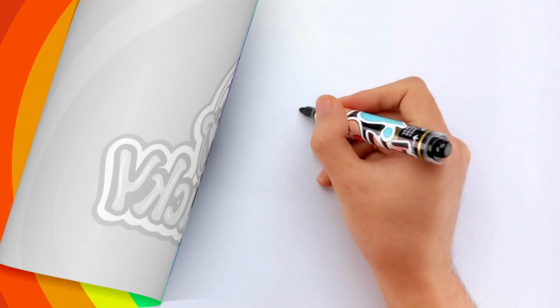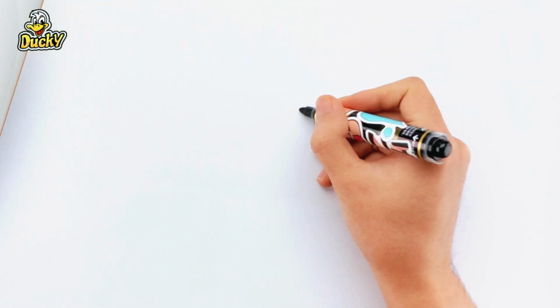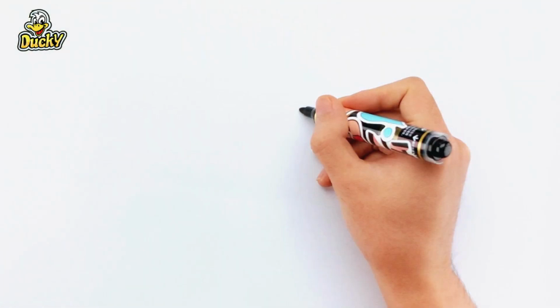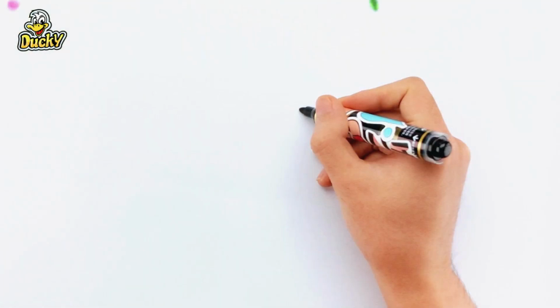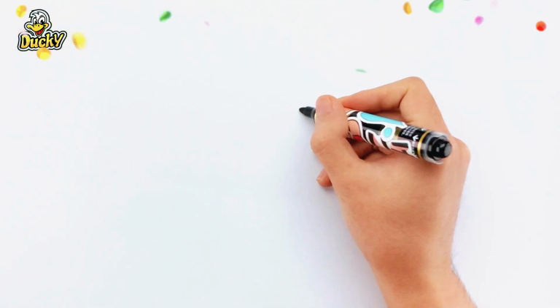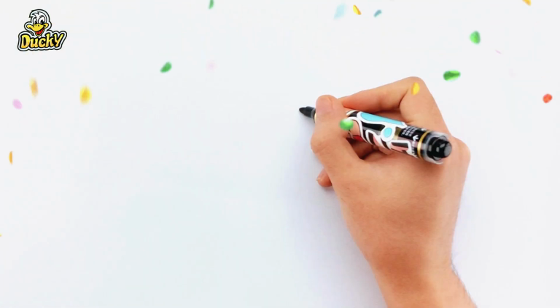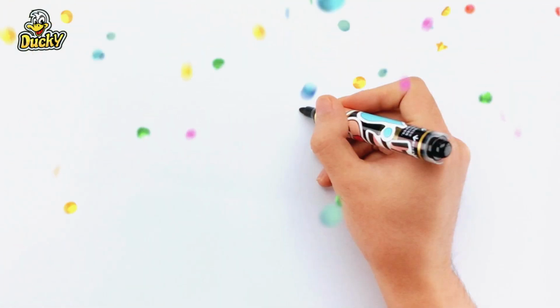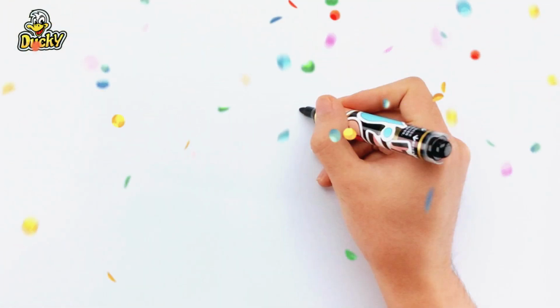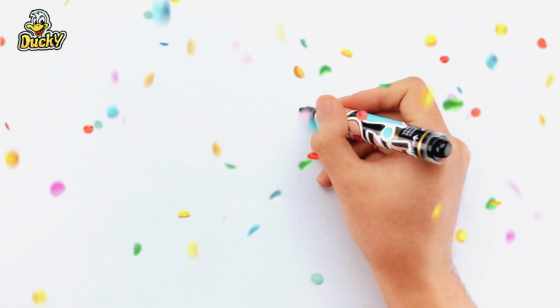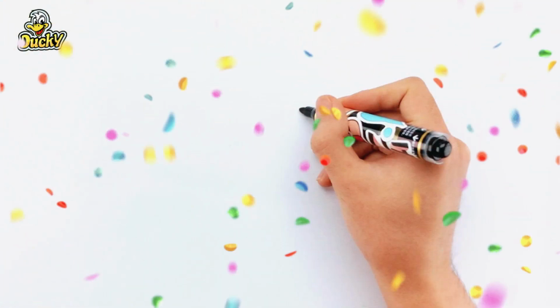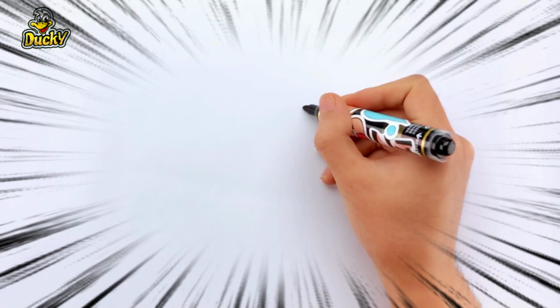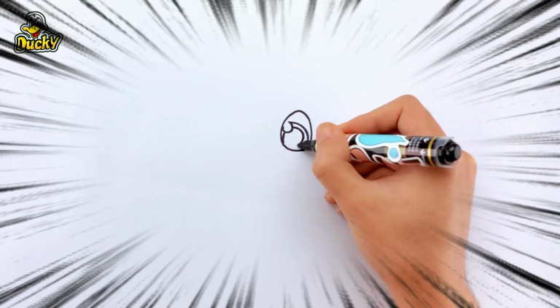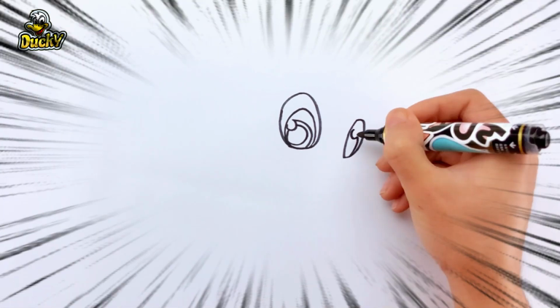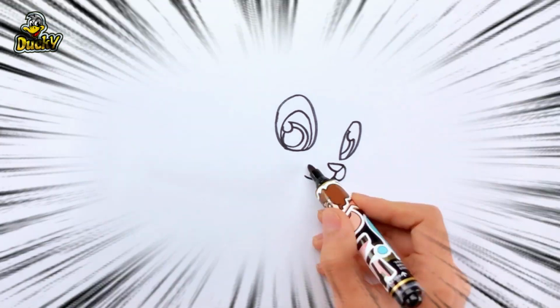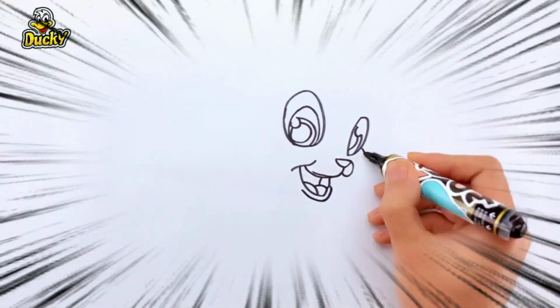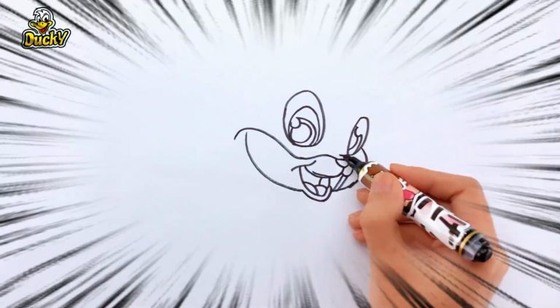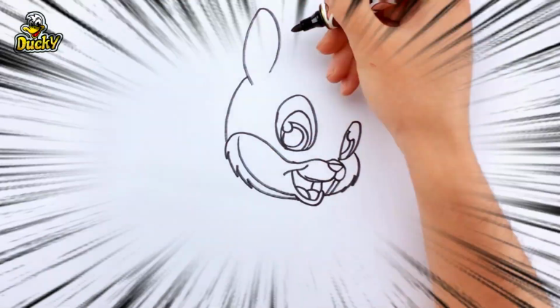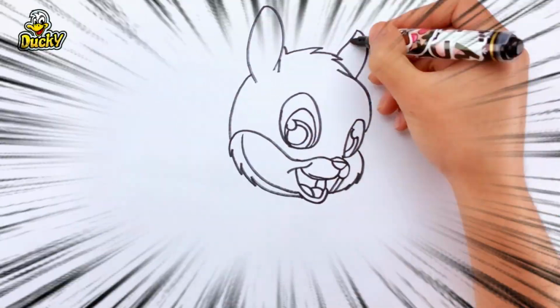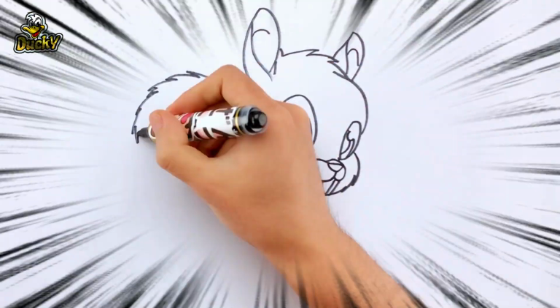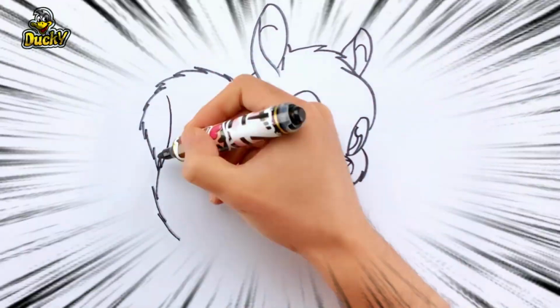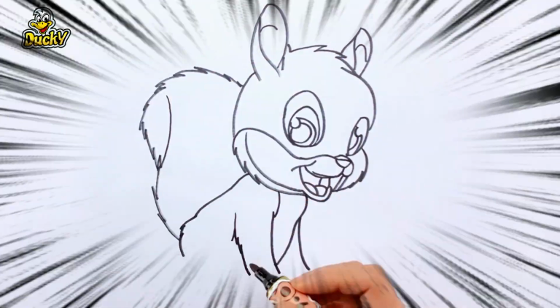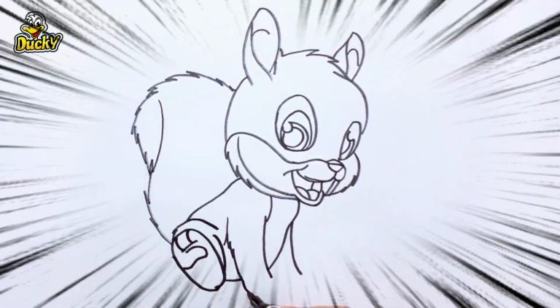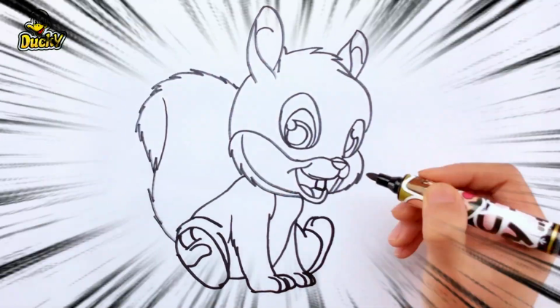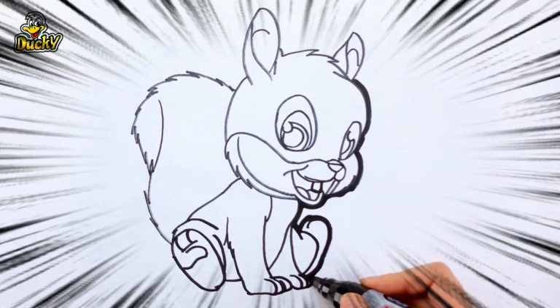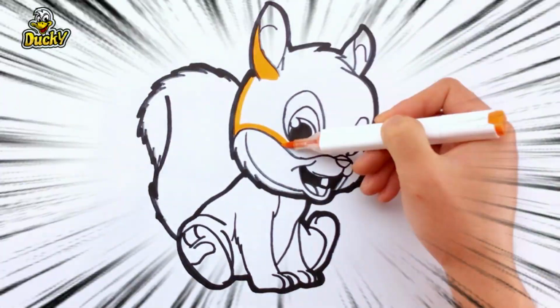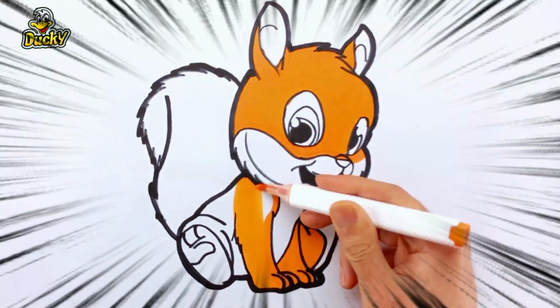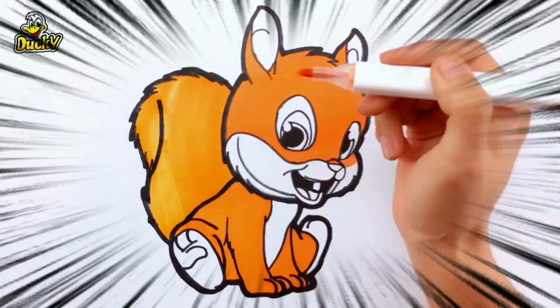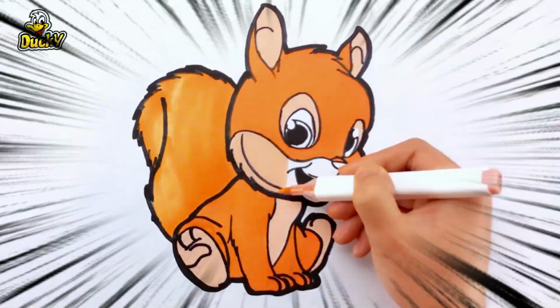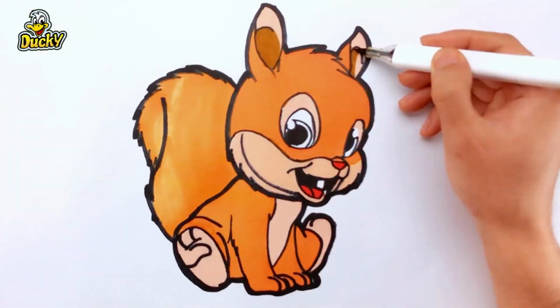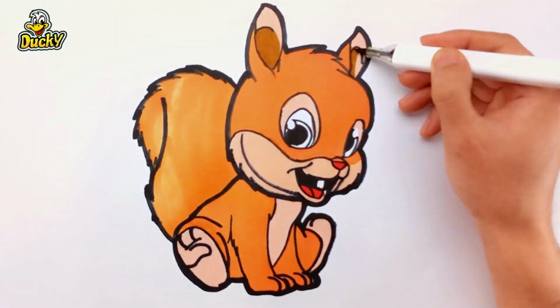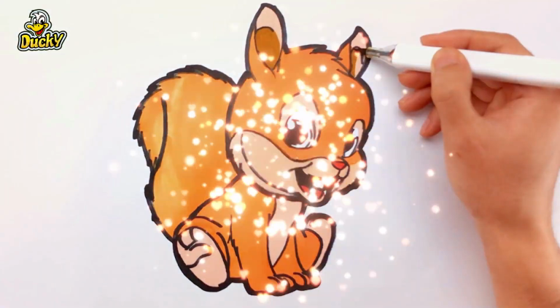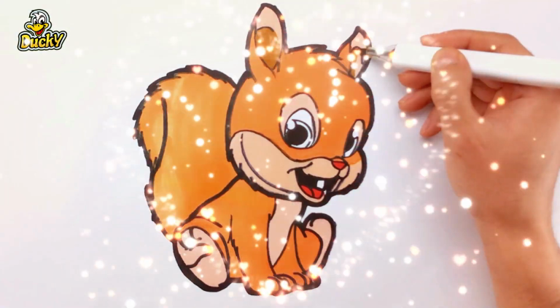Hello, everyone. It's Ducky. Today I'm drawing a cute squirrel.